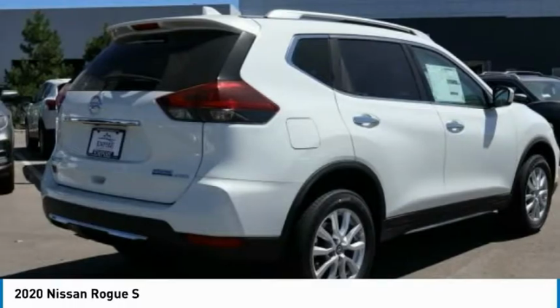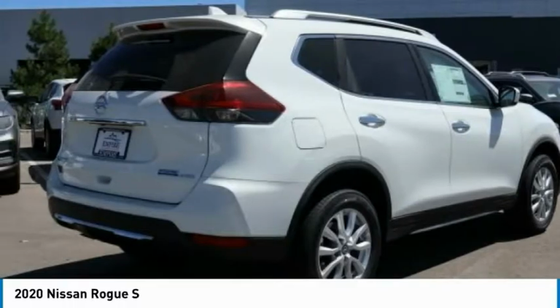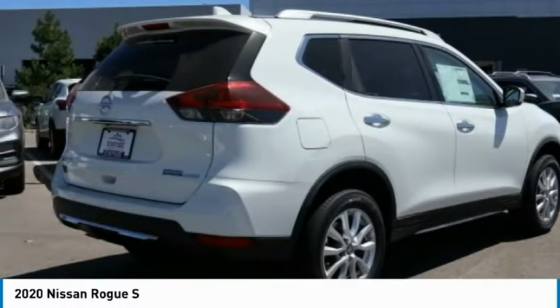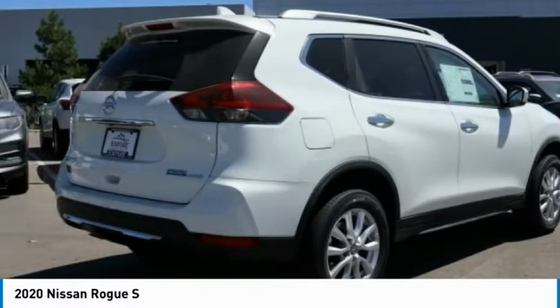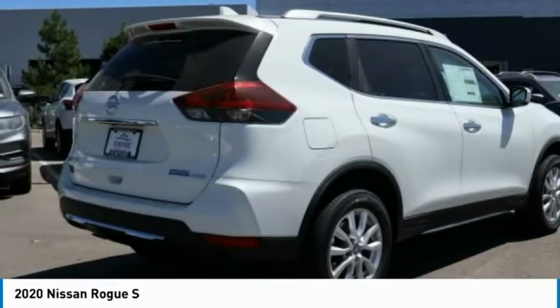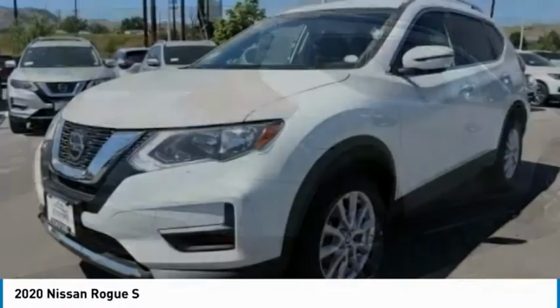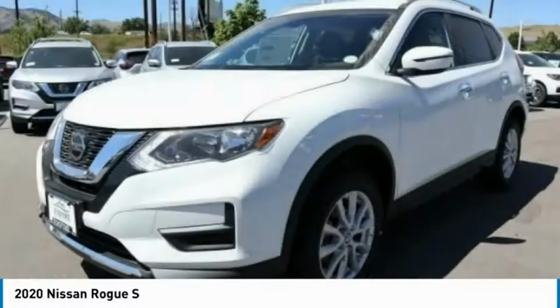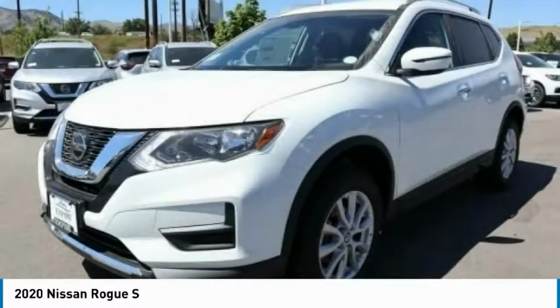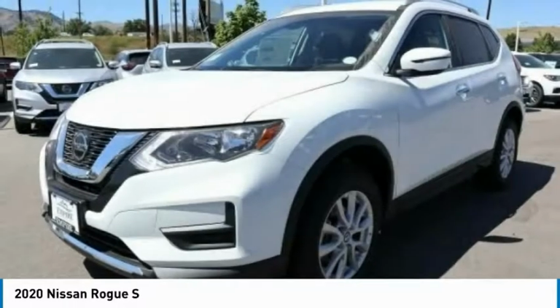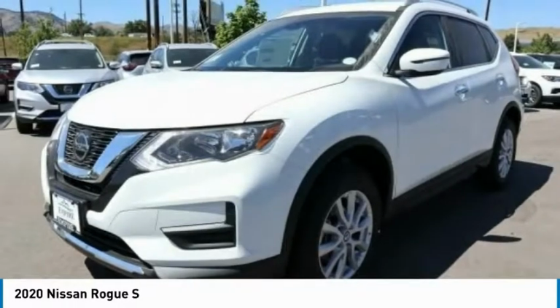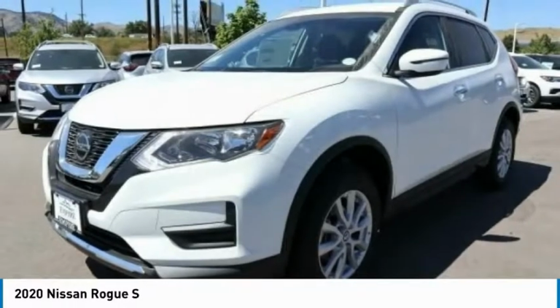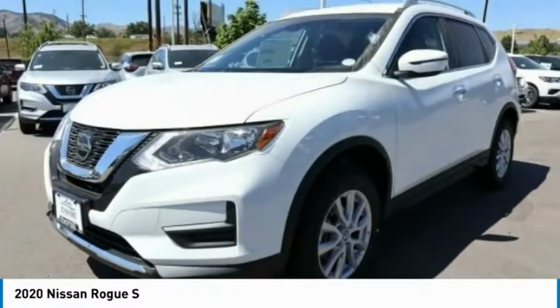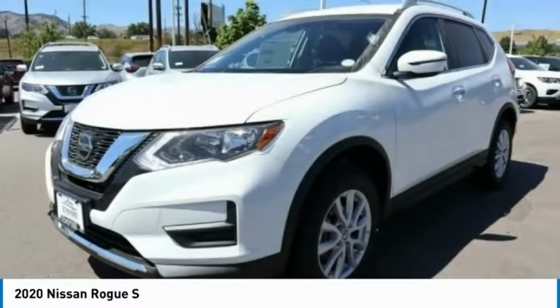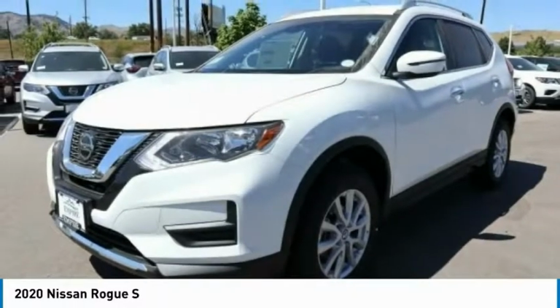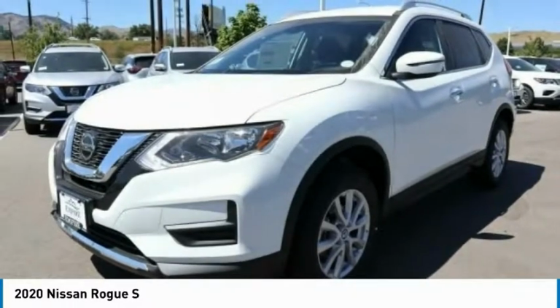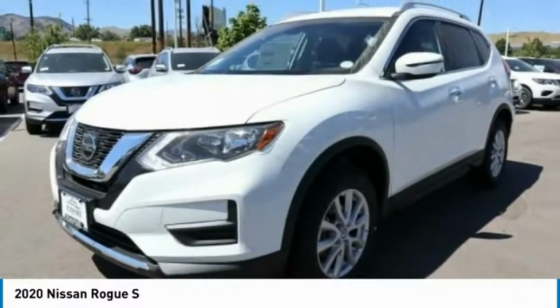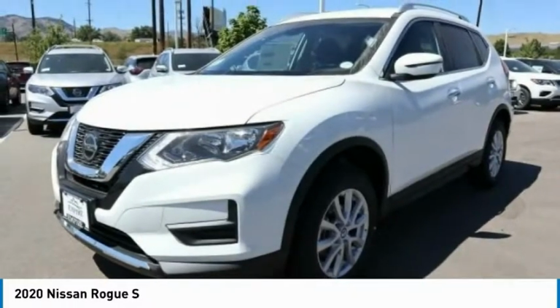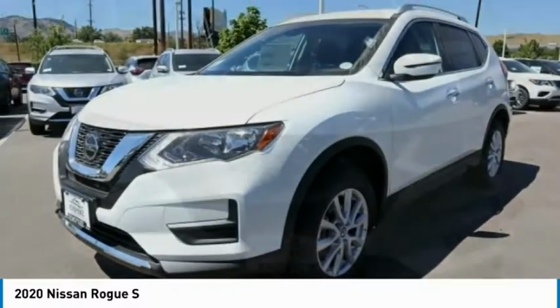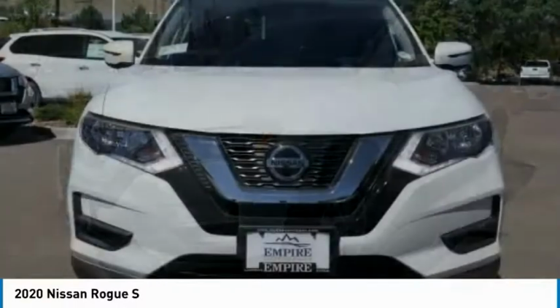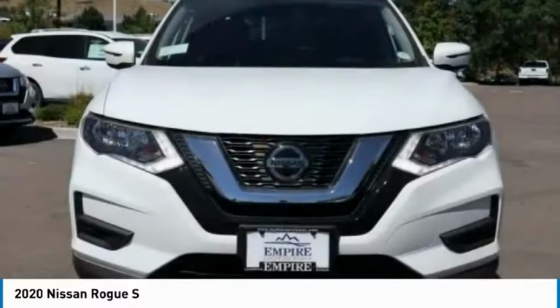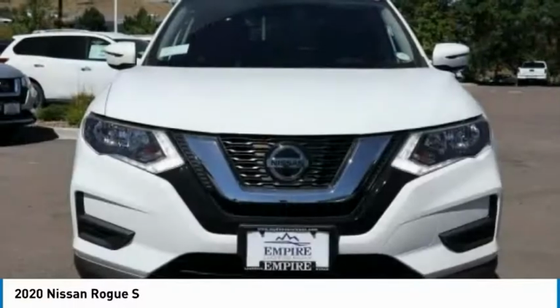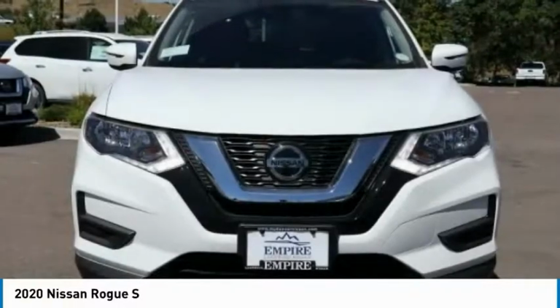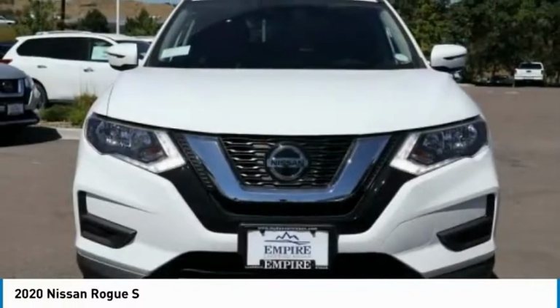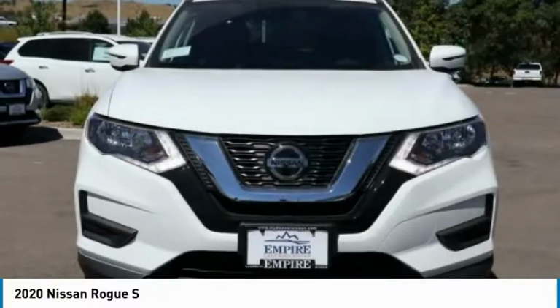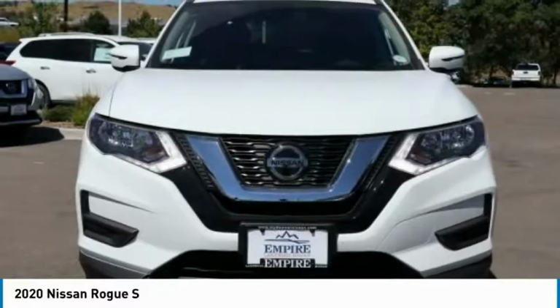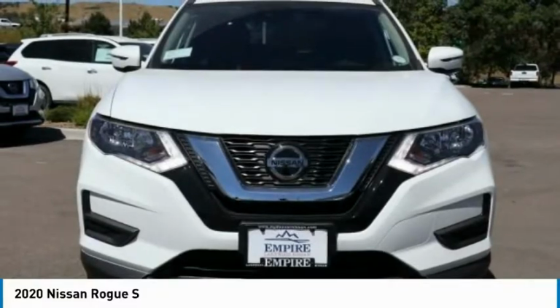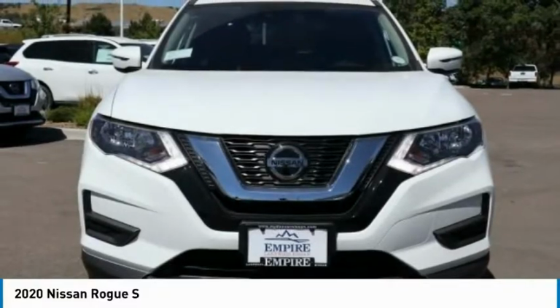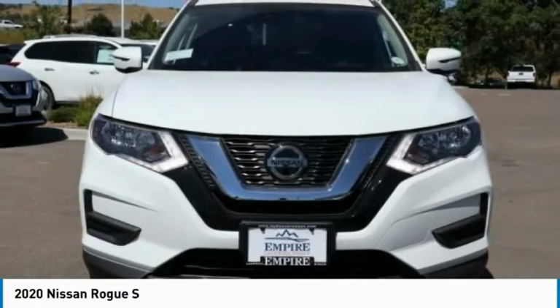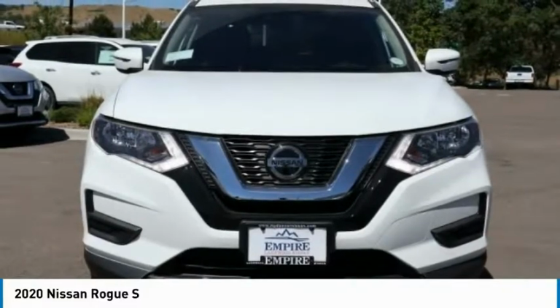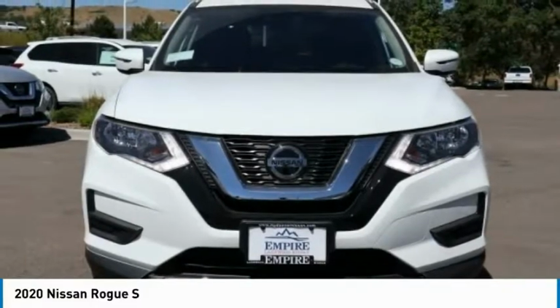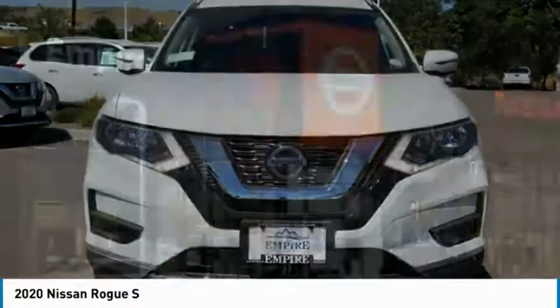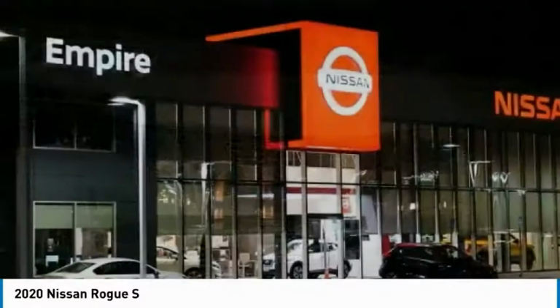With a 5-star side impact safety rating and confident handling, the Rogue is more than you expect and everything you deserve.